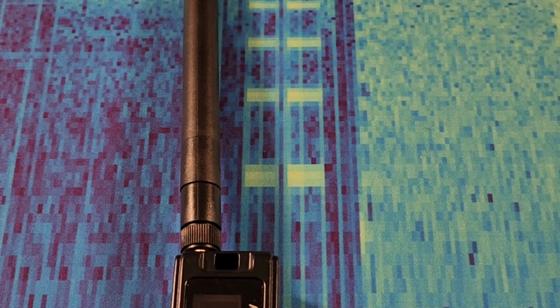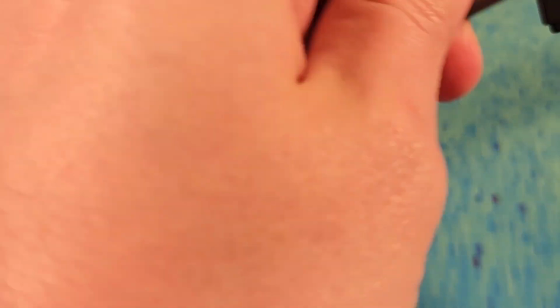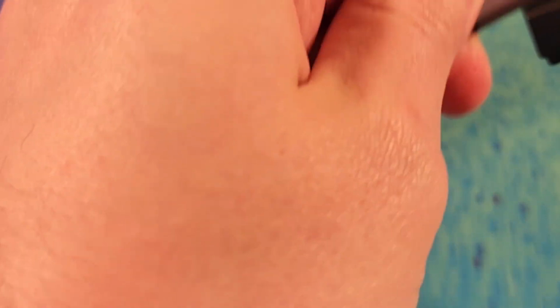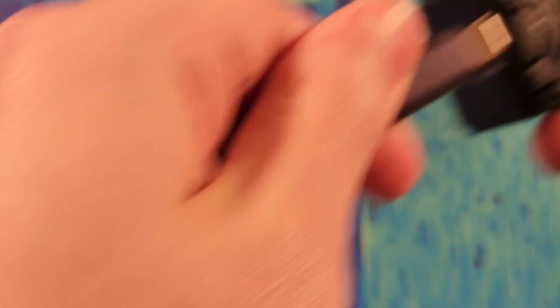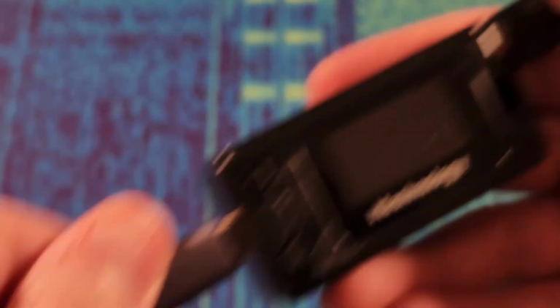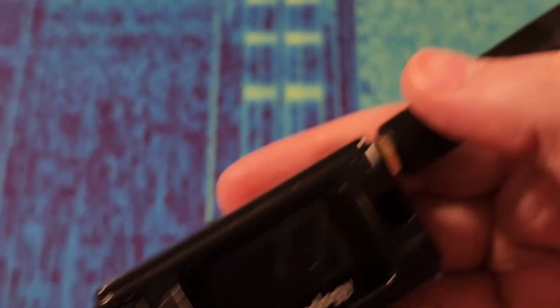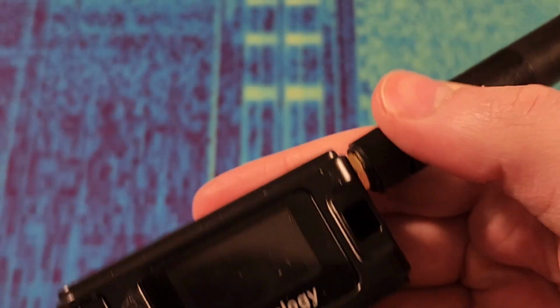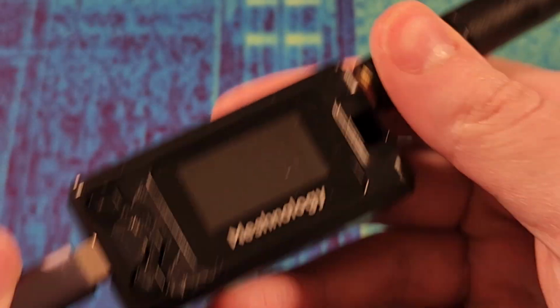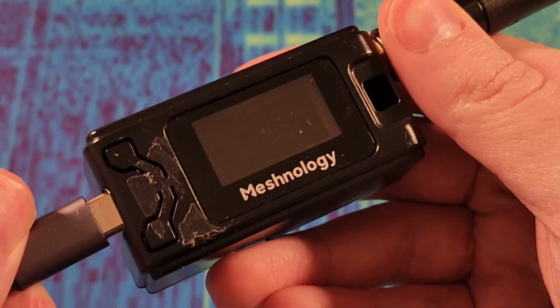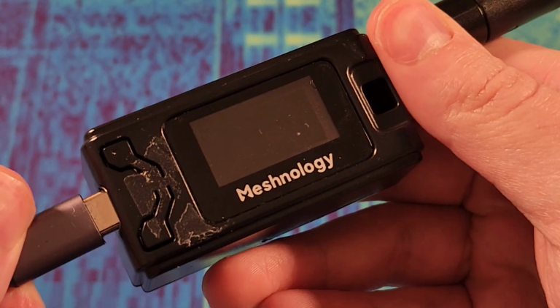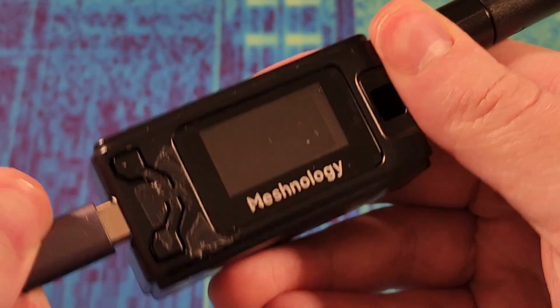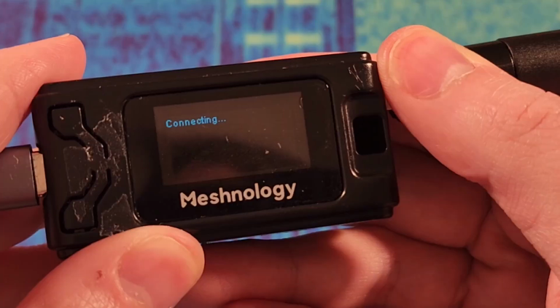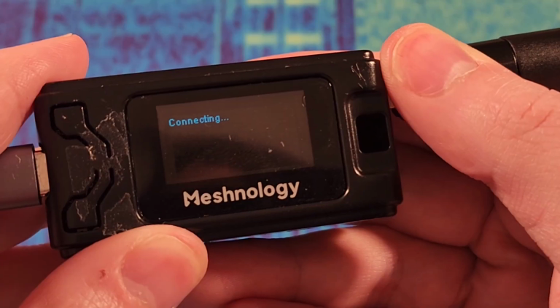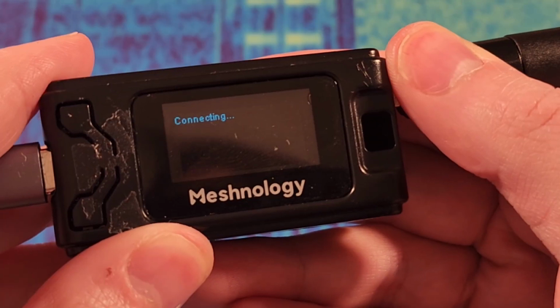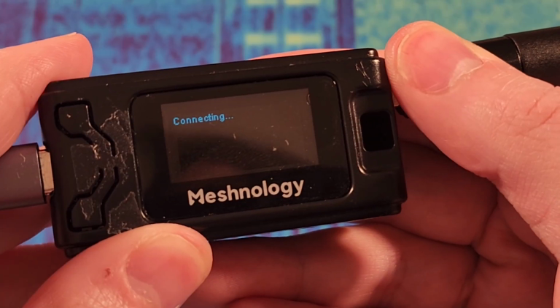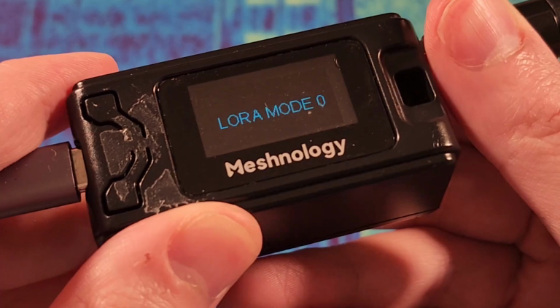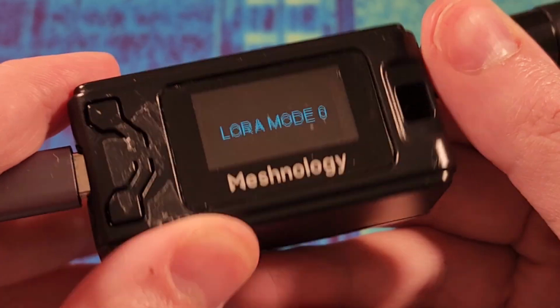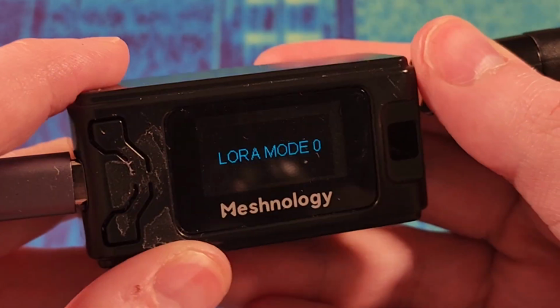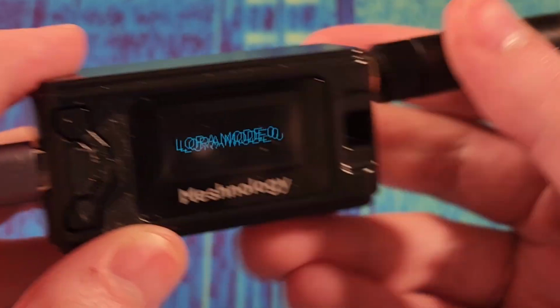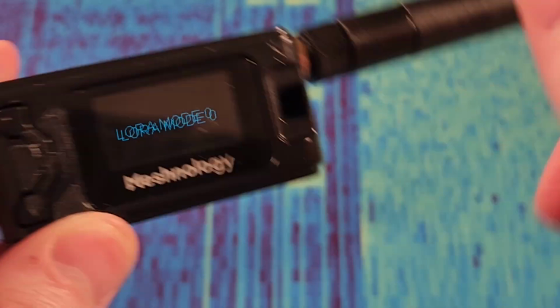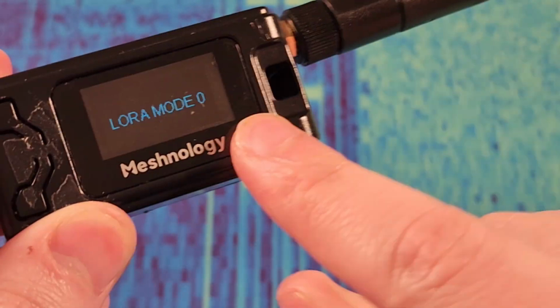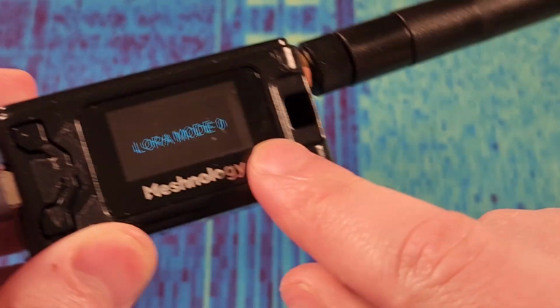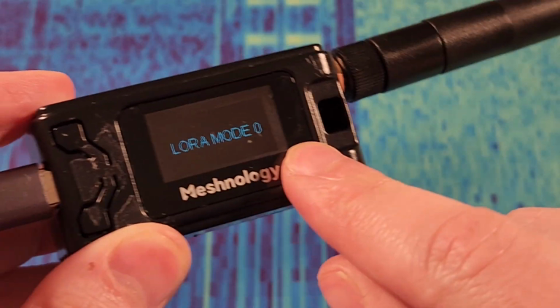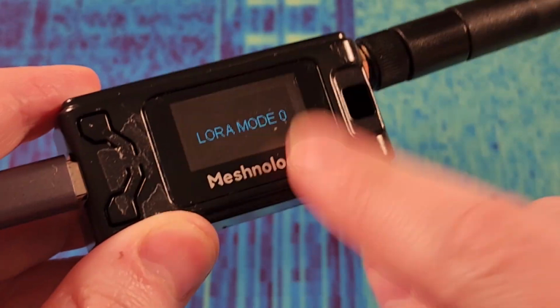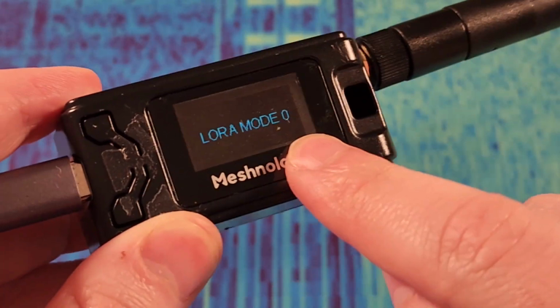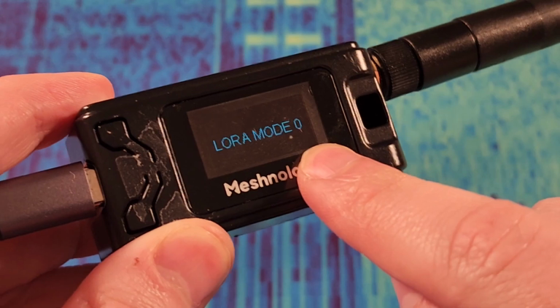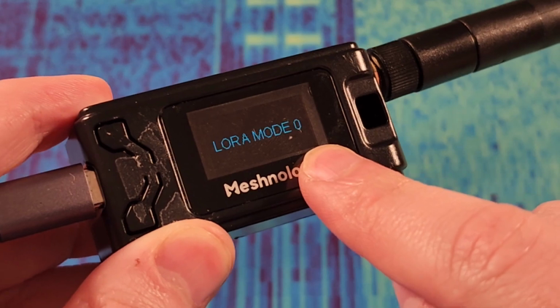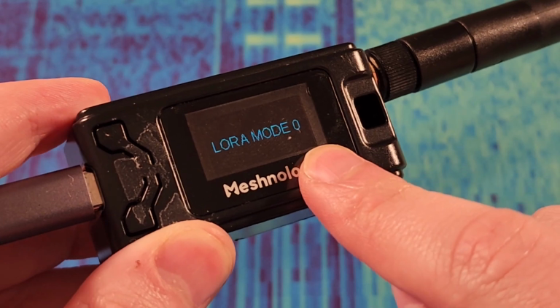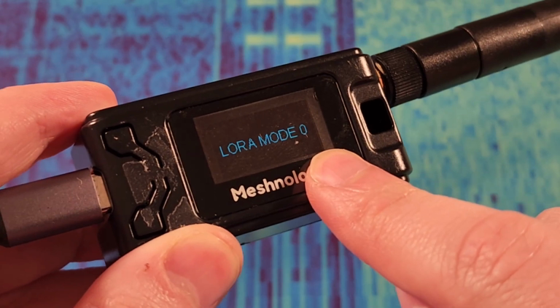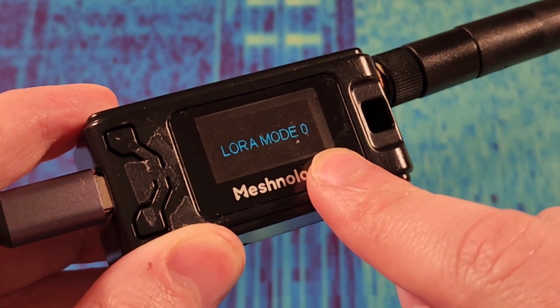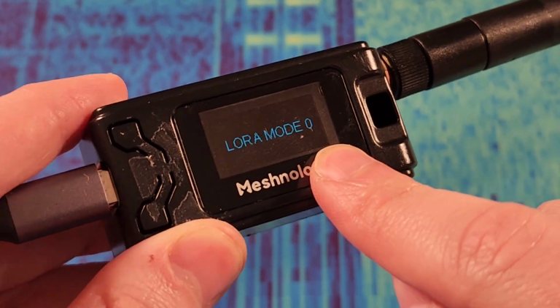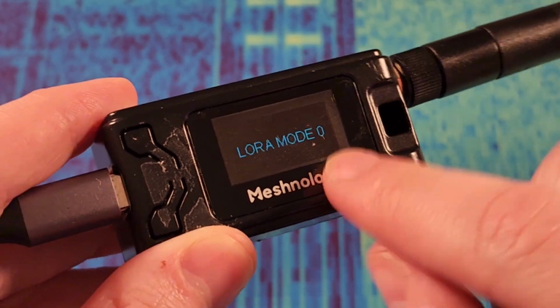Should be able to power this on. Excellent. So that's the default firmware. I'm going to go put MeshCore on this right now.